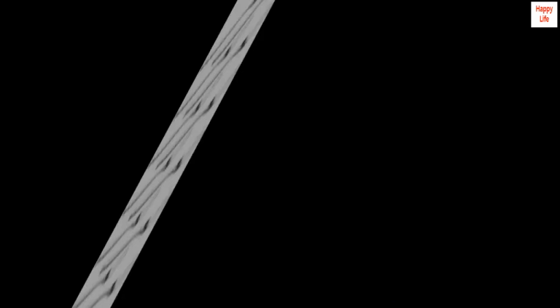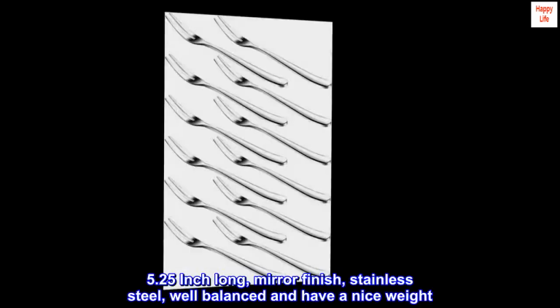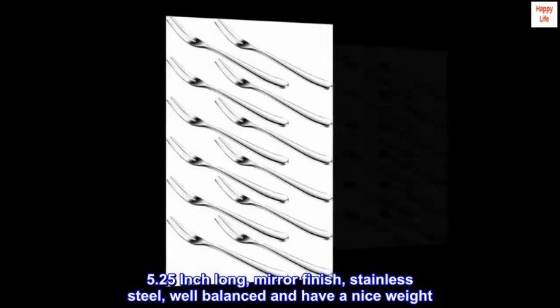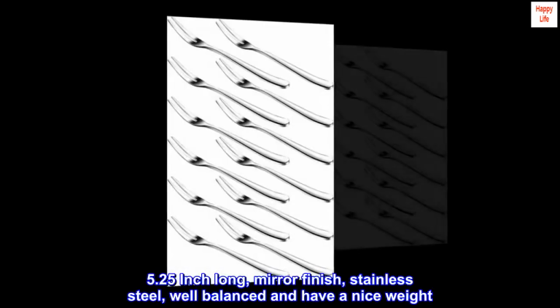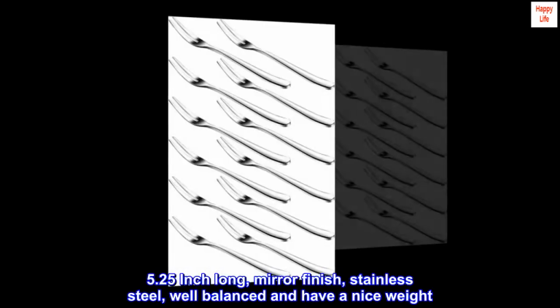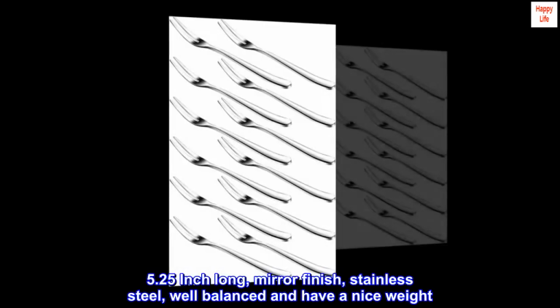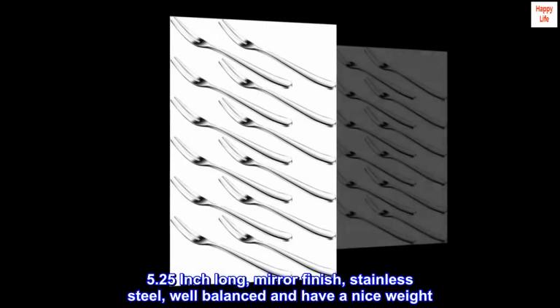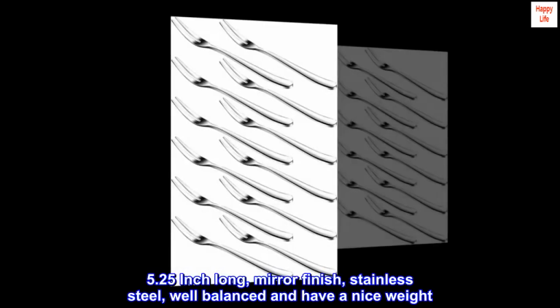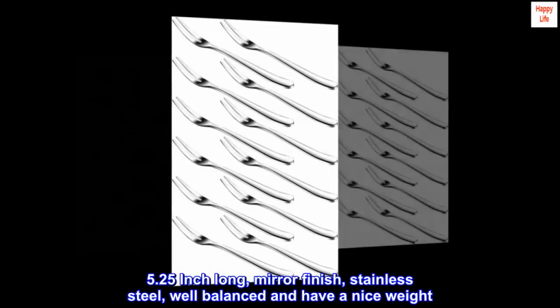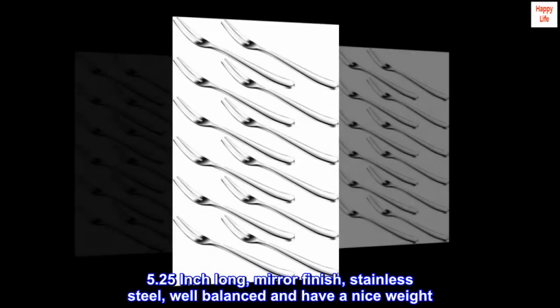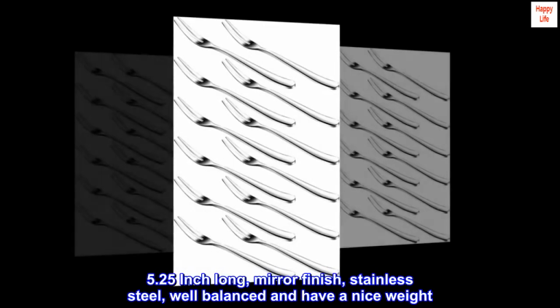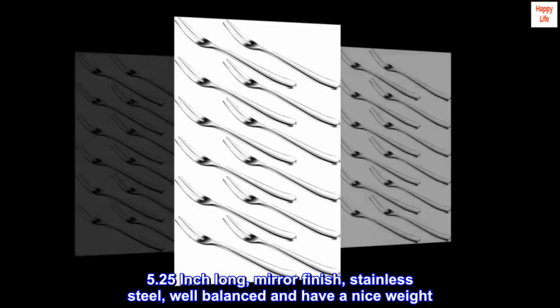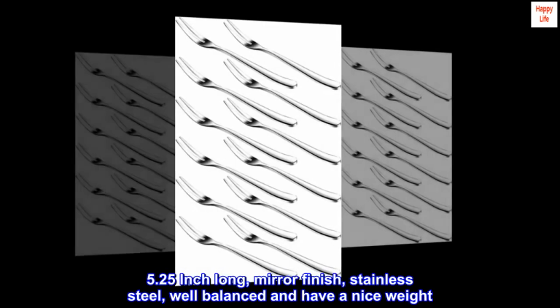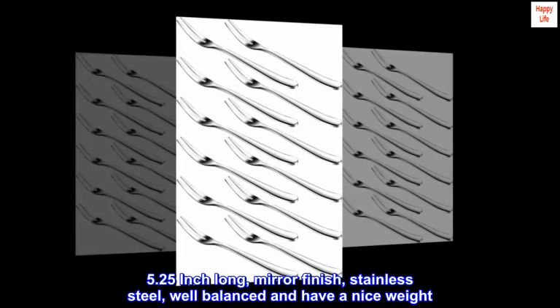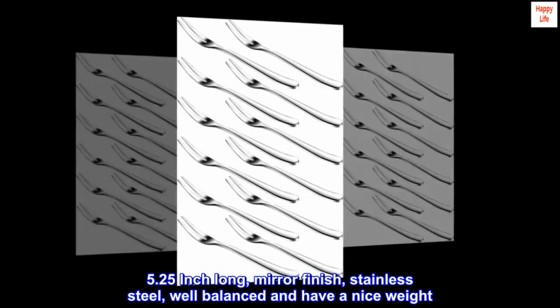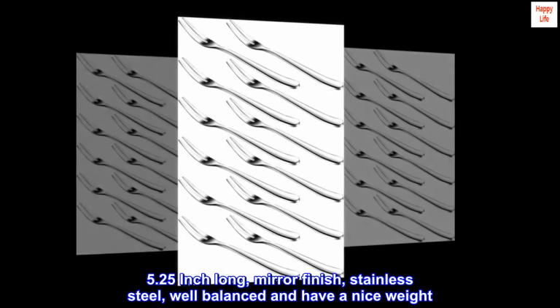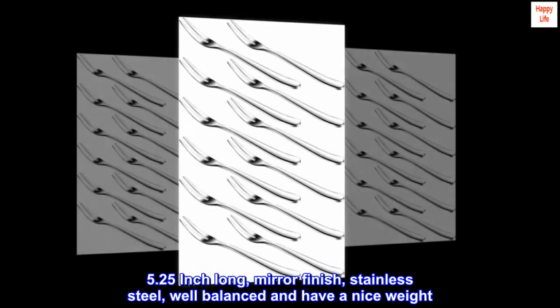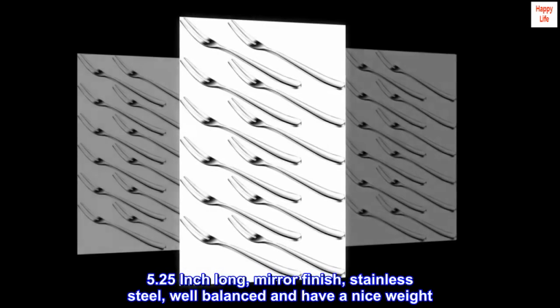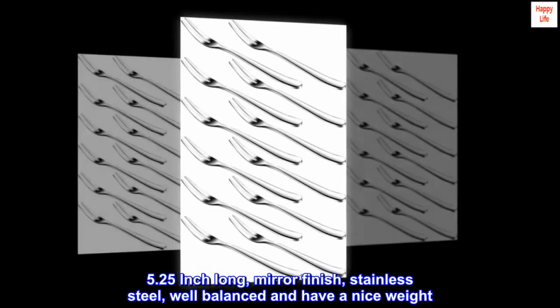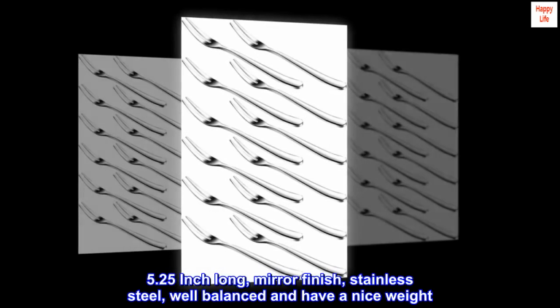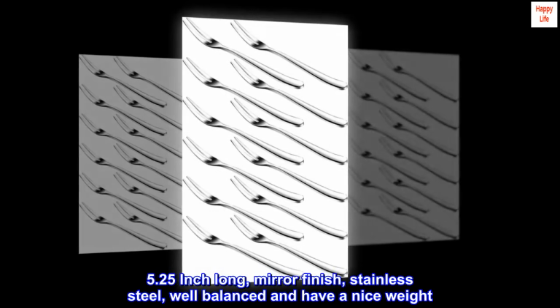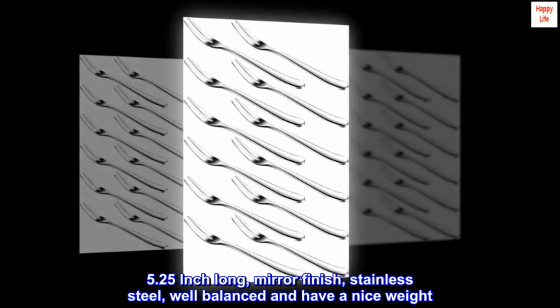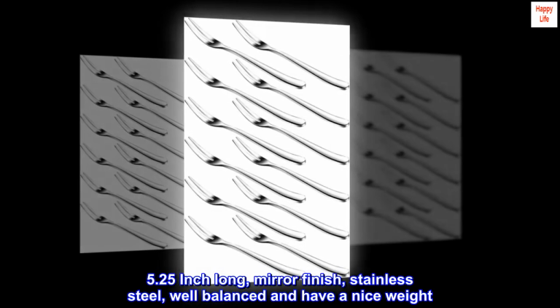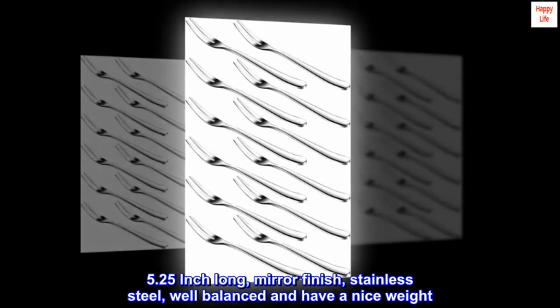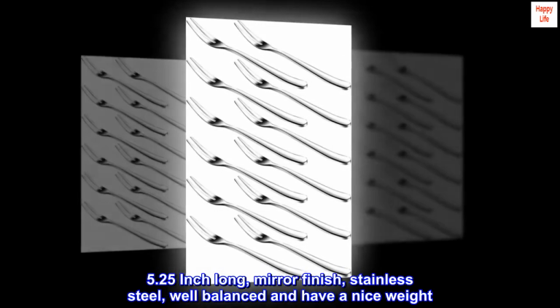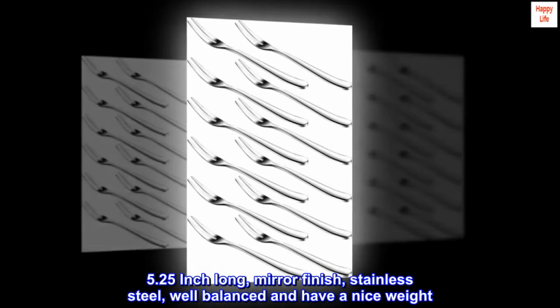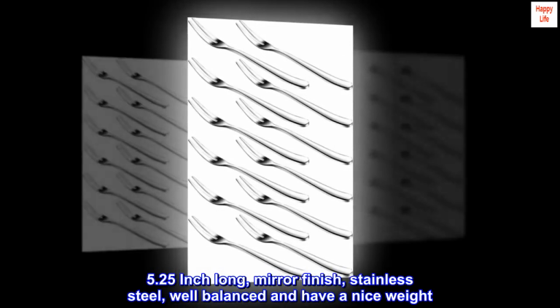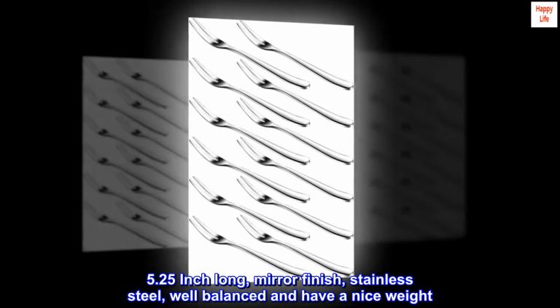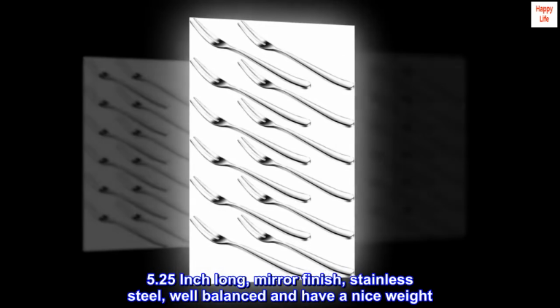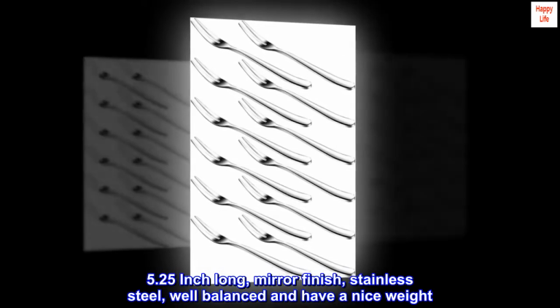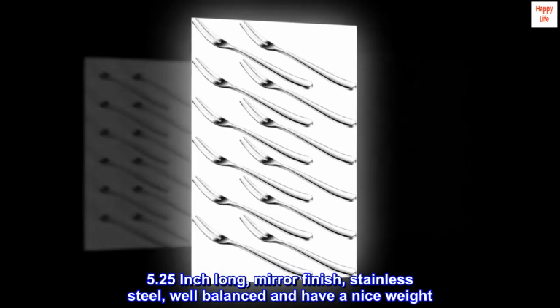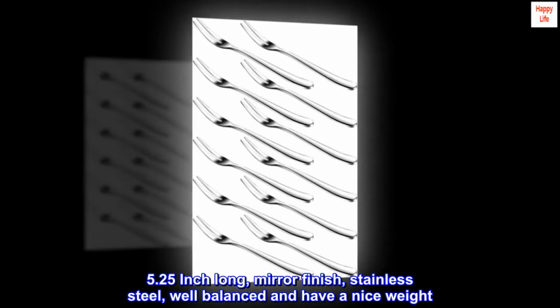5.25-inch long, mirror finish, stainless steel — well-balanced and have a nice weight.